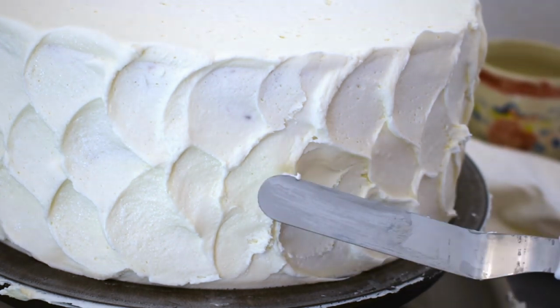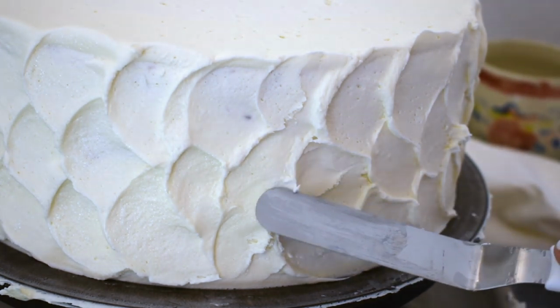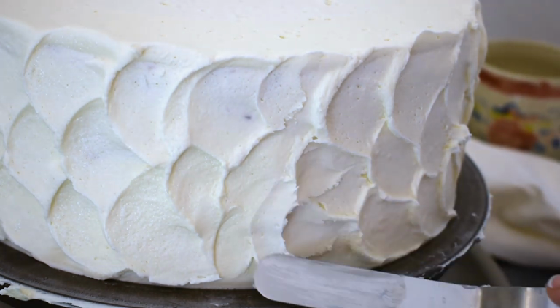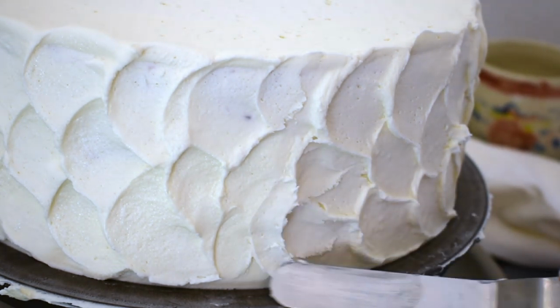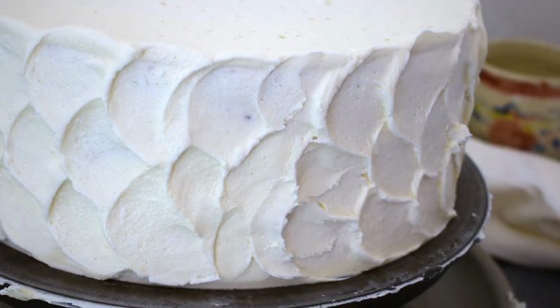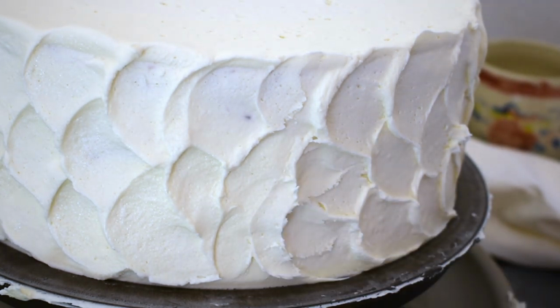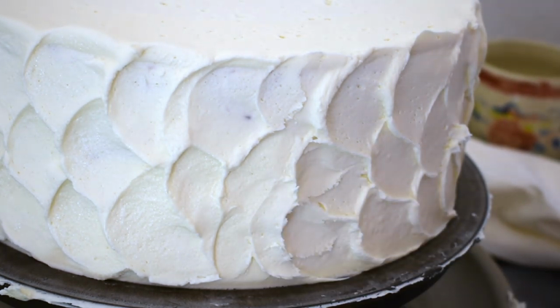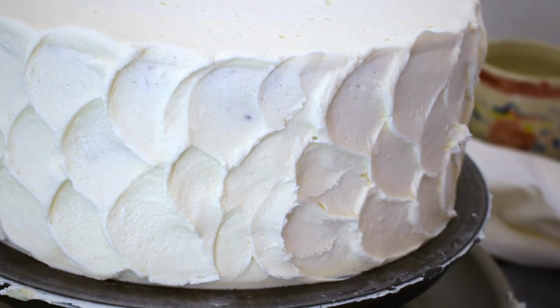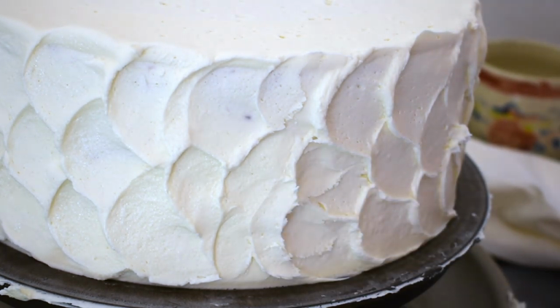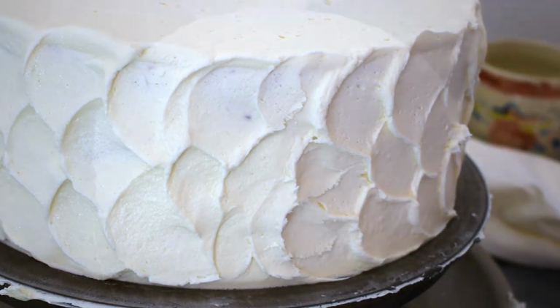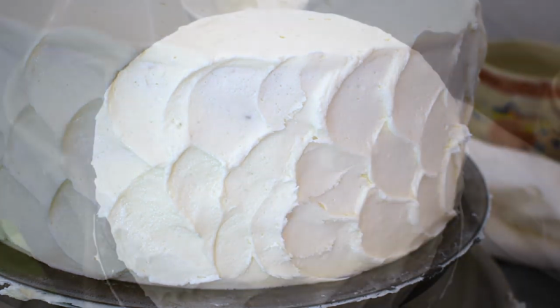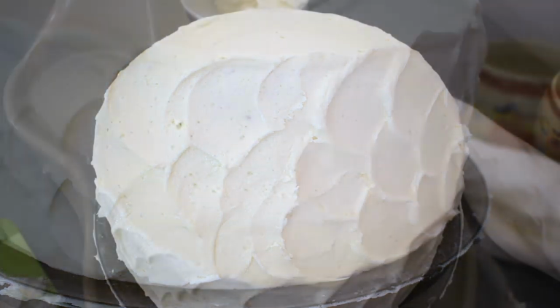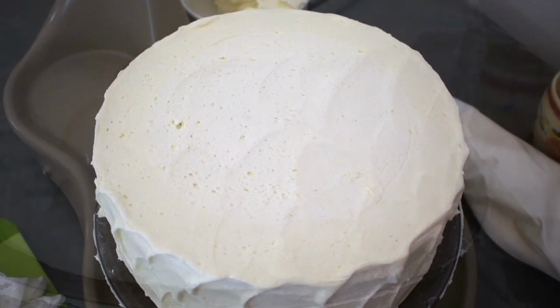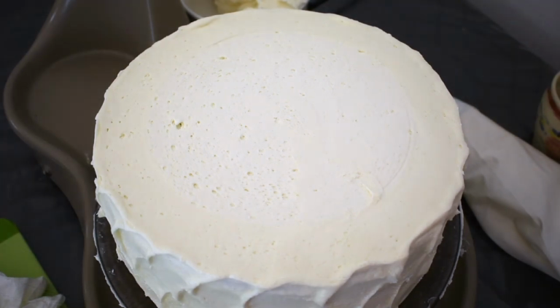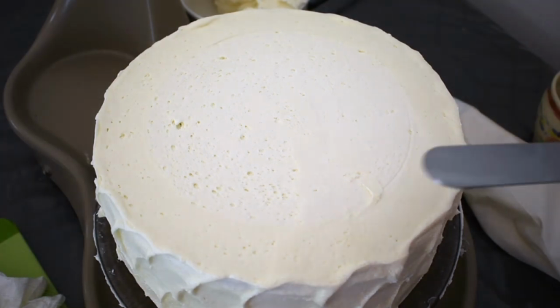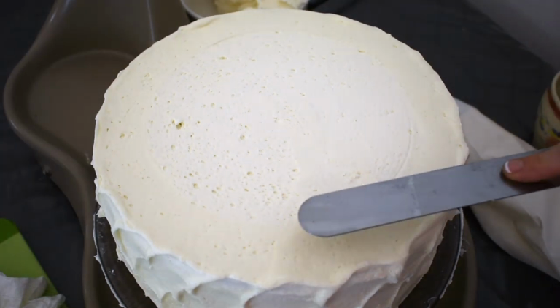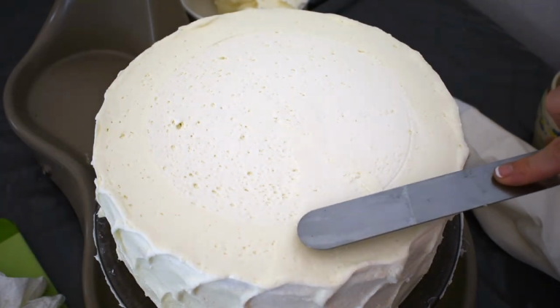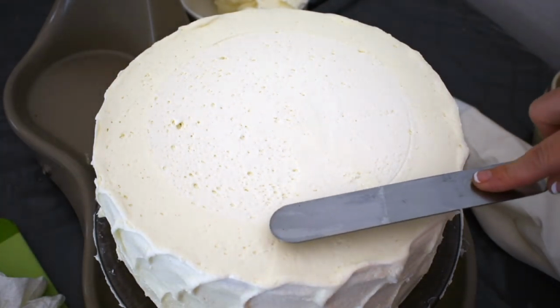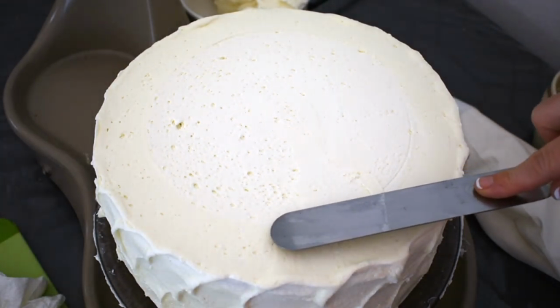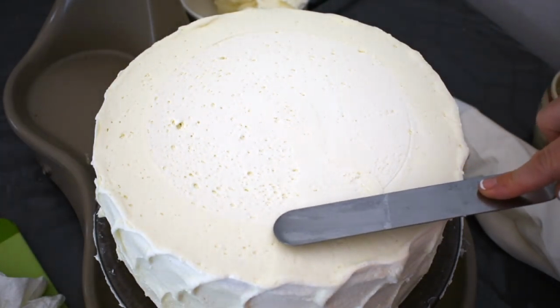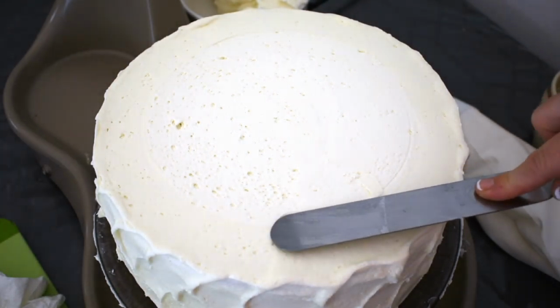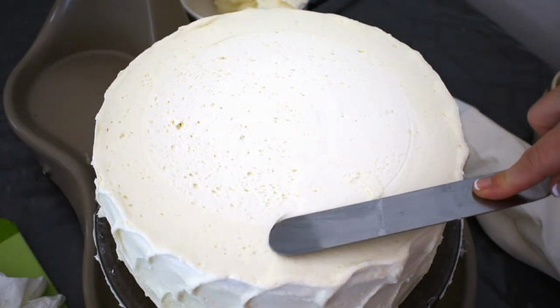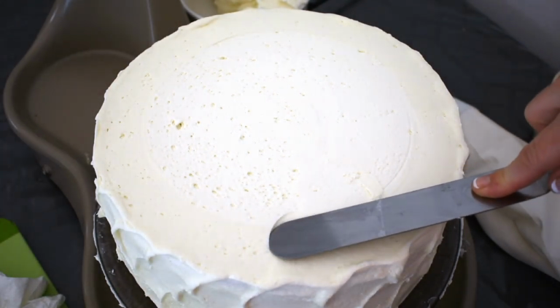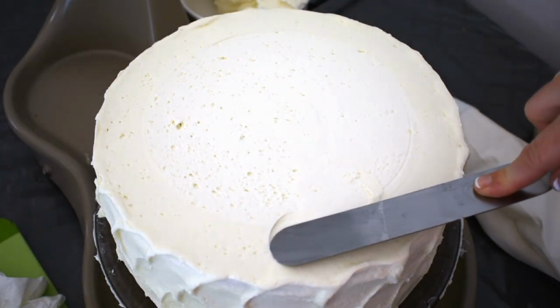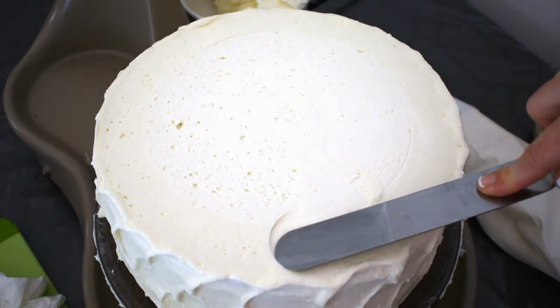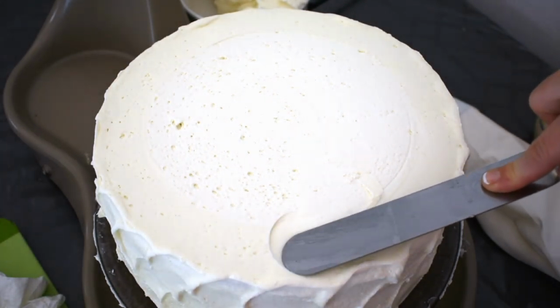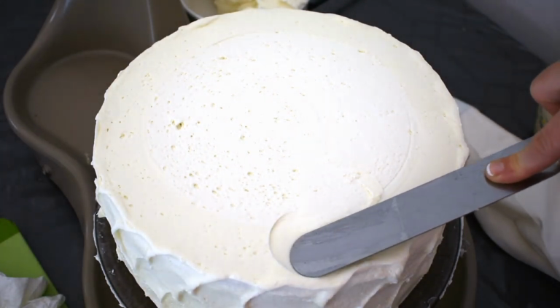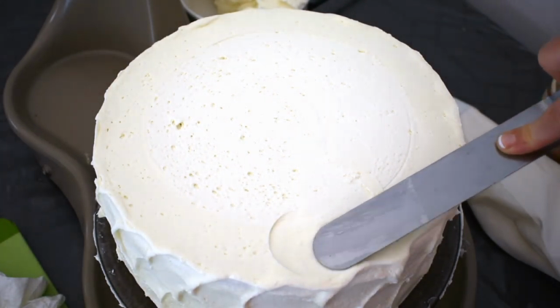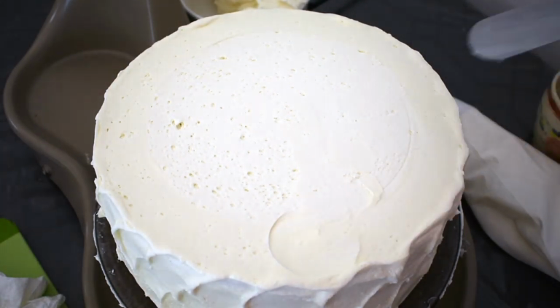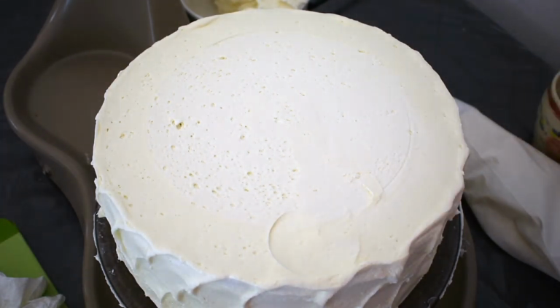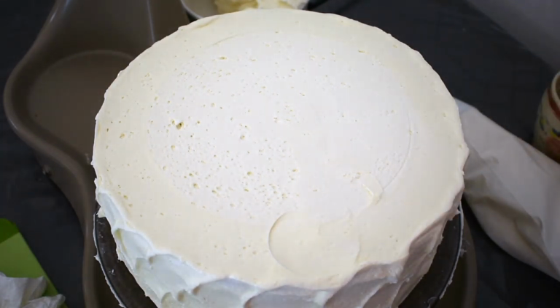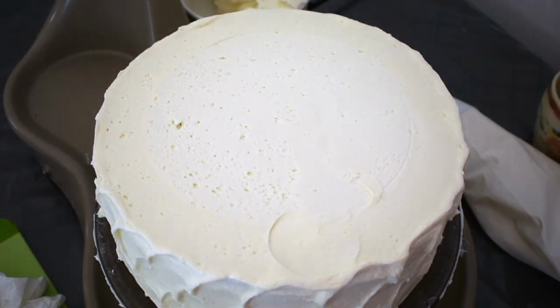And now I'll do the top, still little semi-circles all the way around.